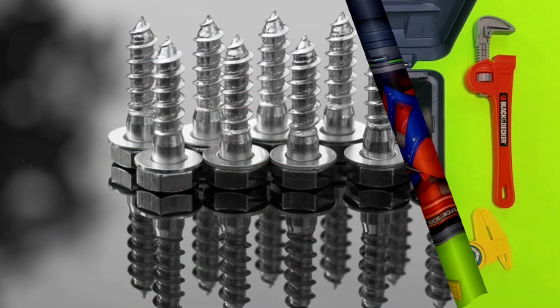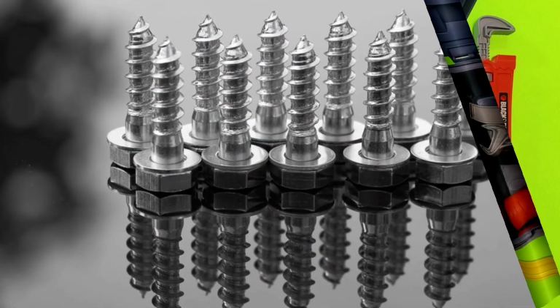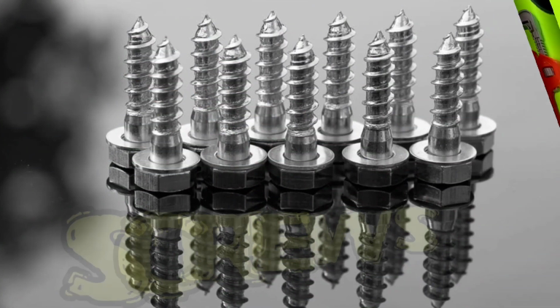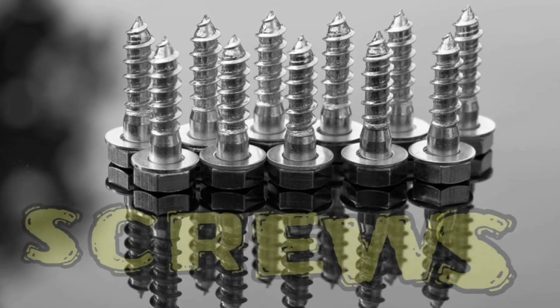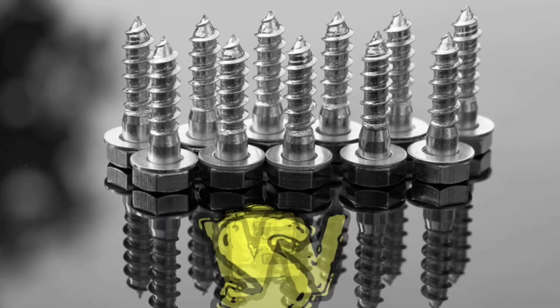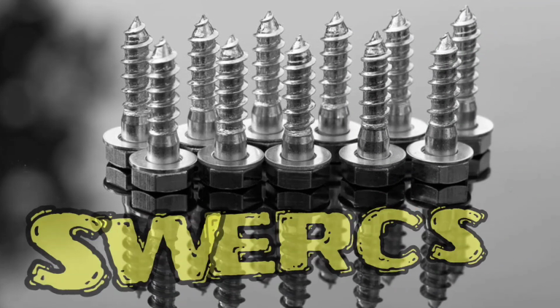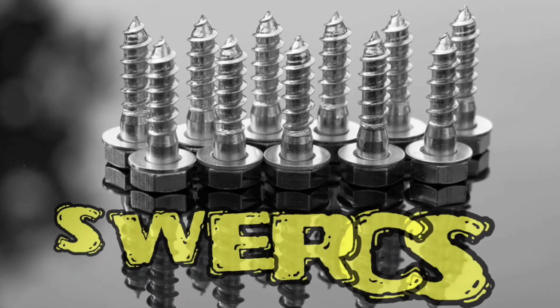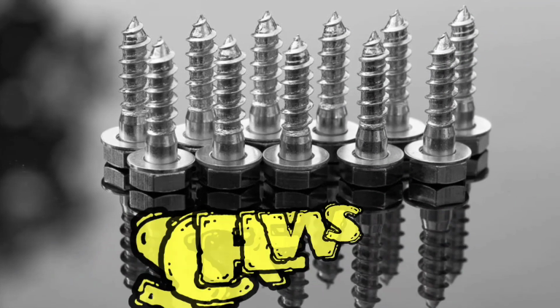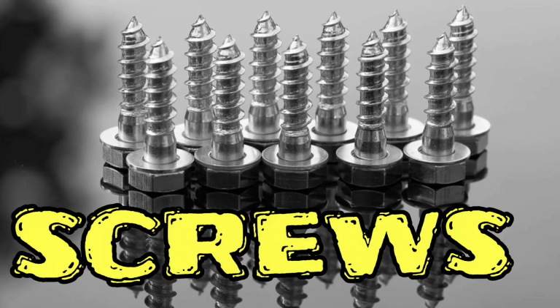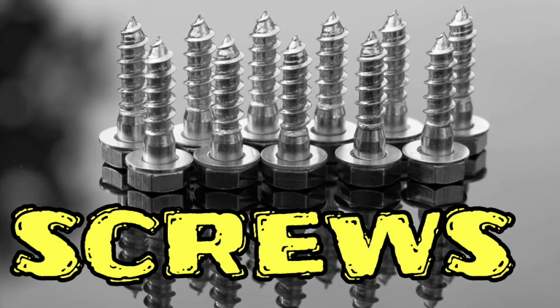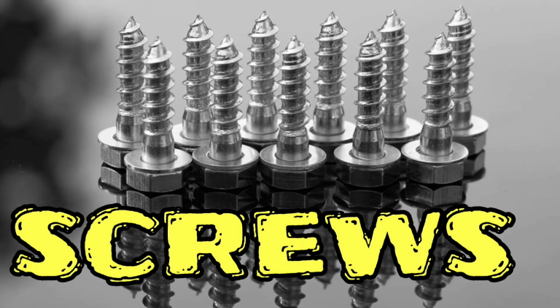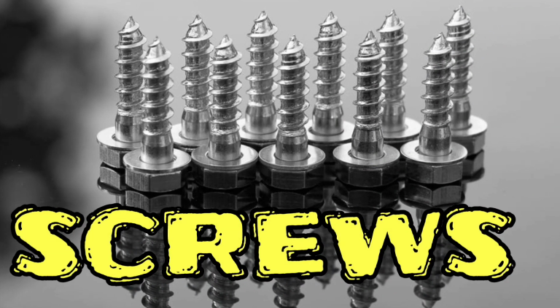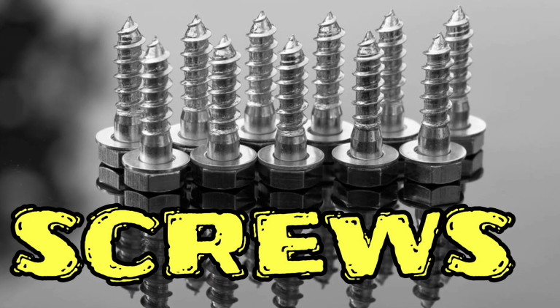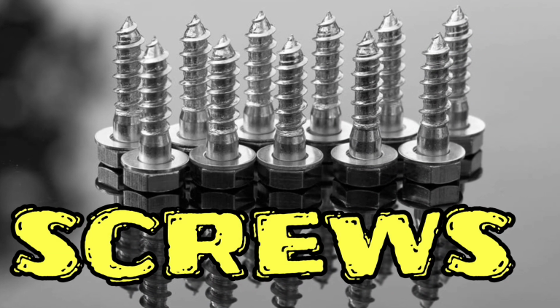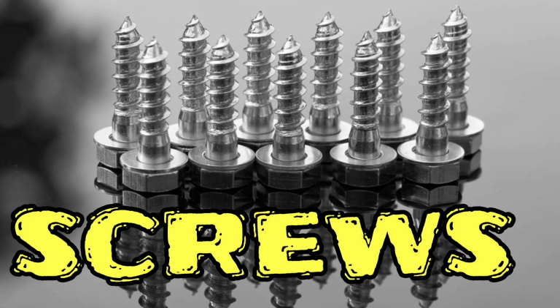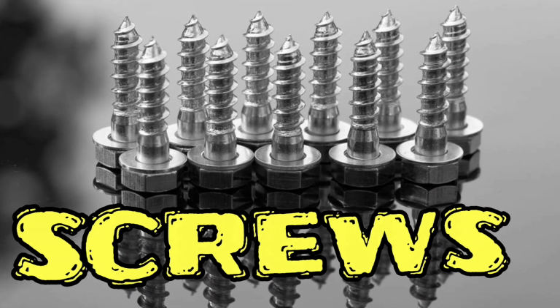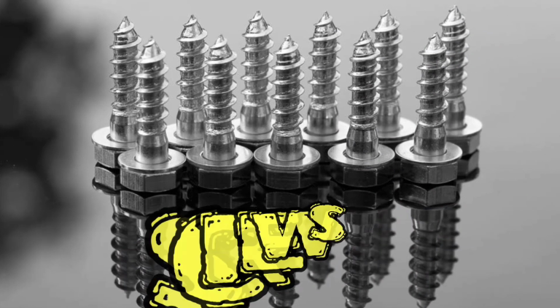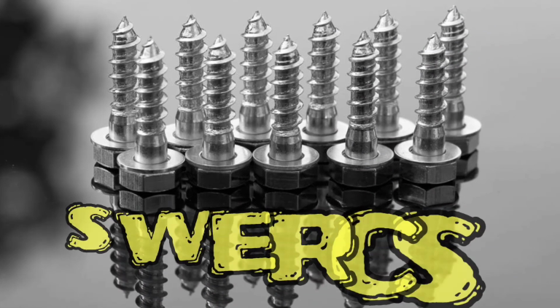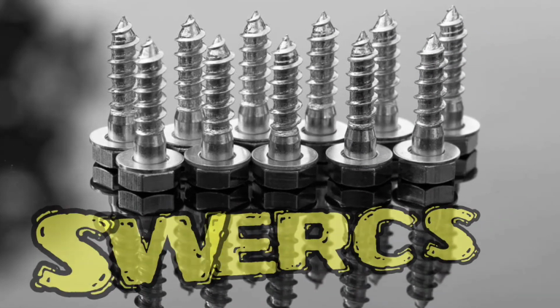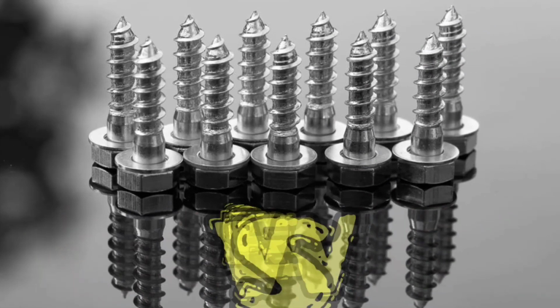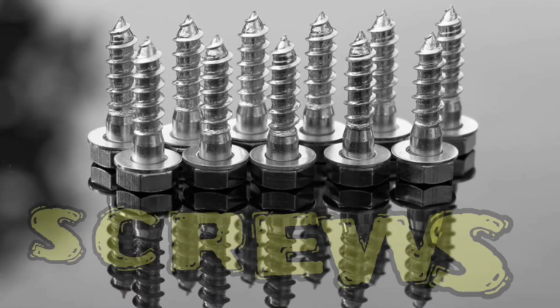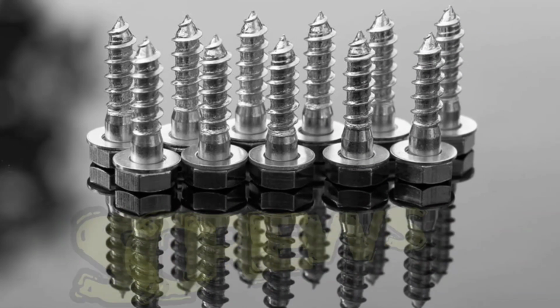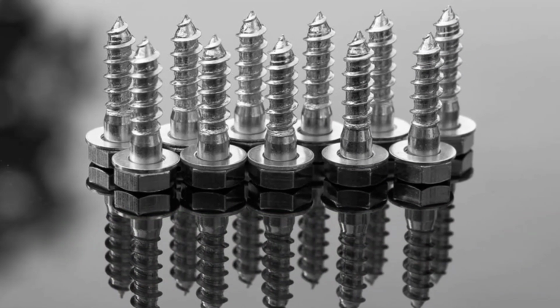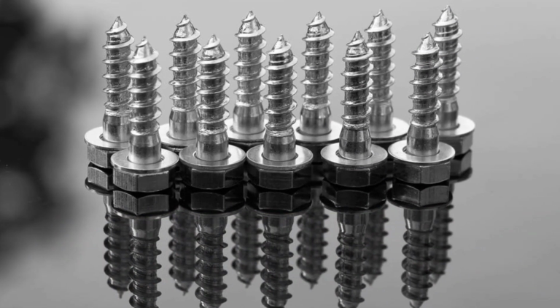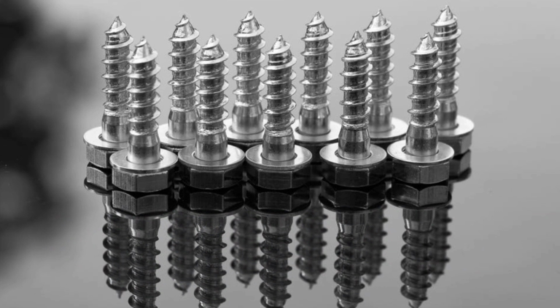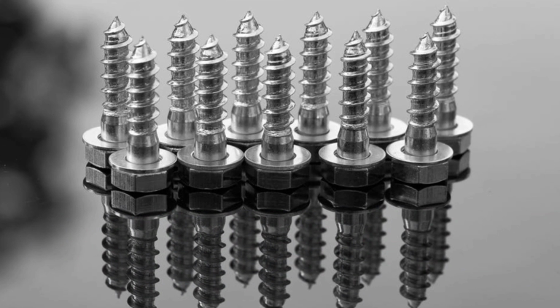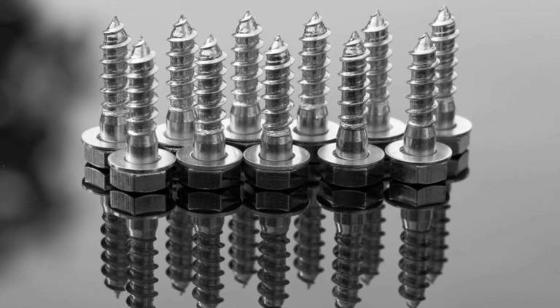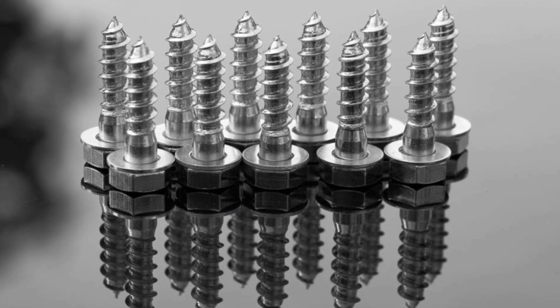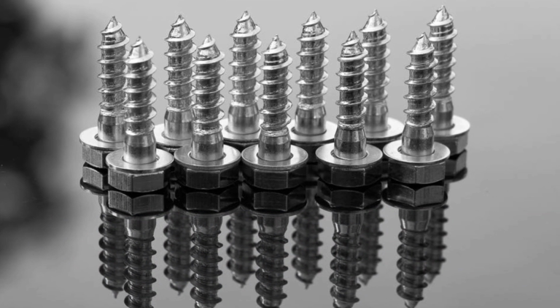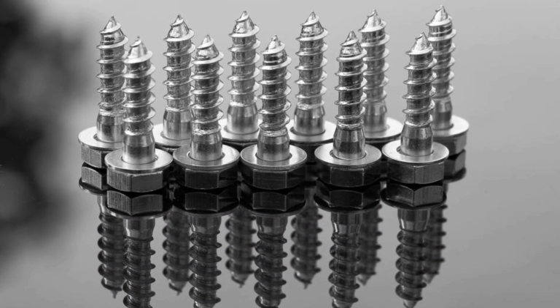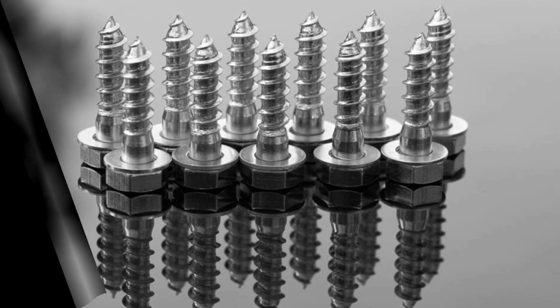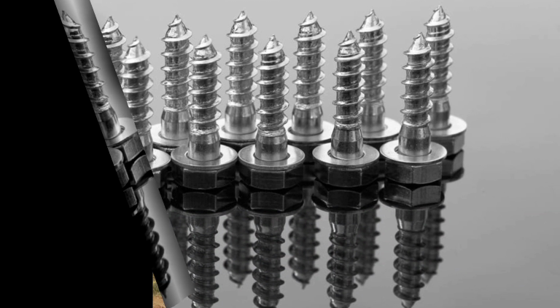Hey, check out the screws! You use screws to attach things together. Pretty cool!